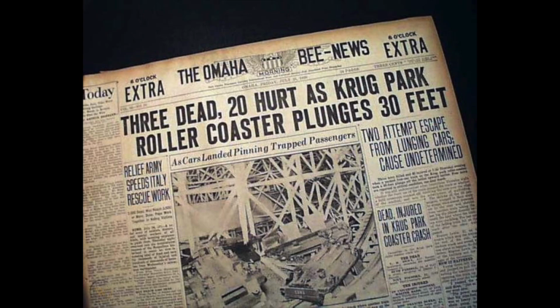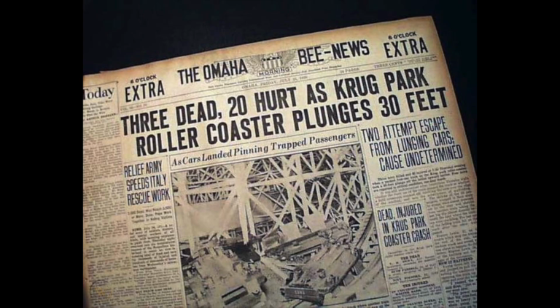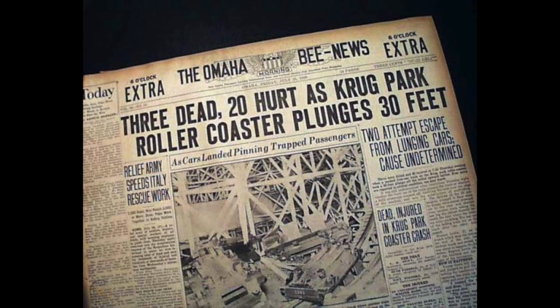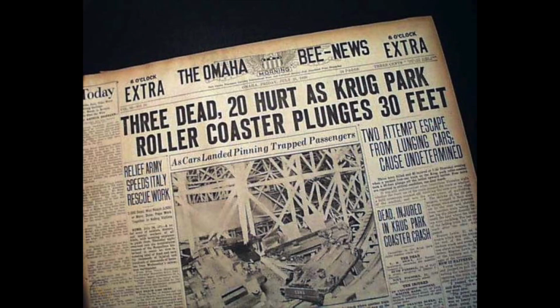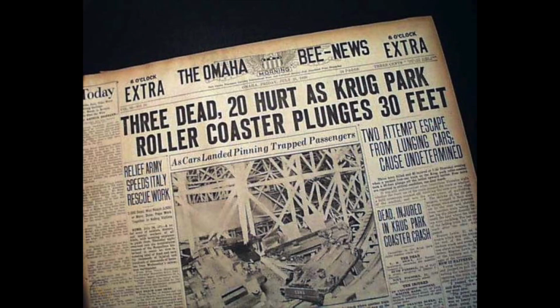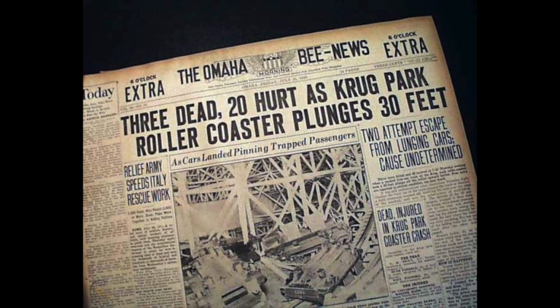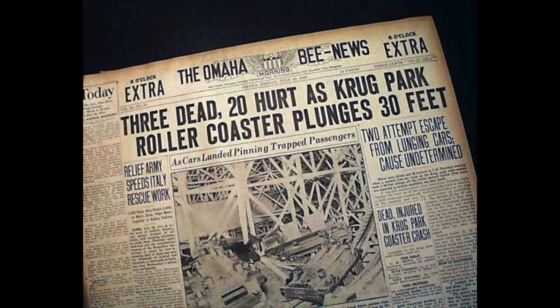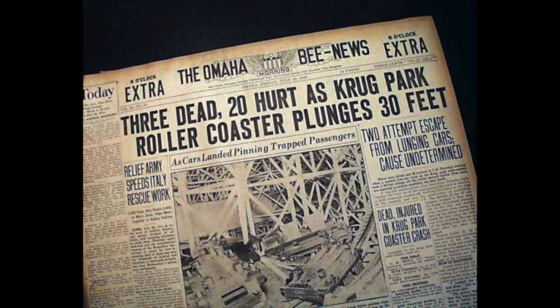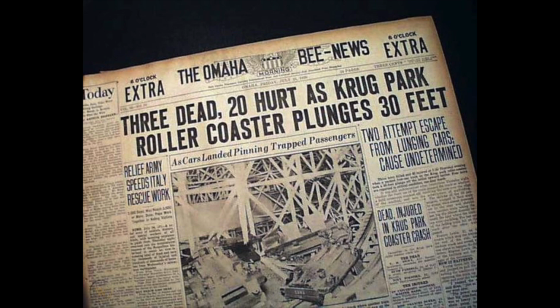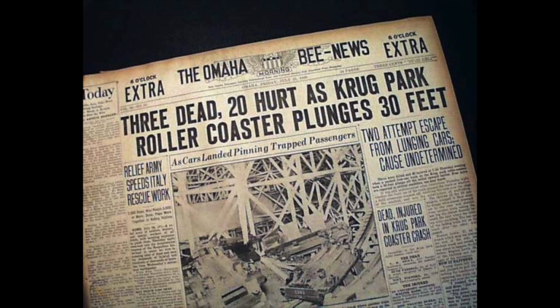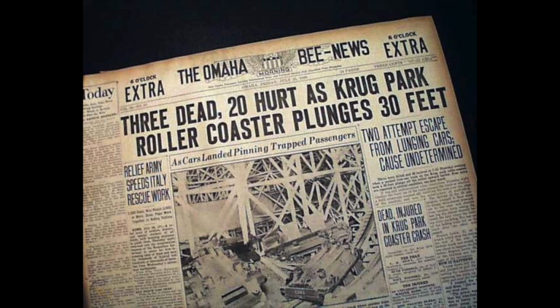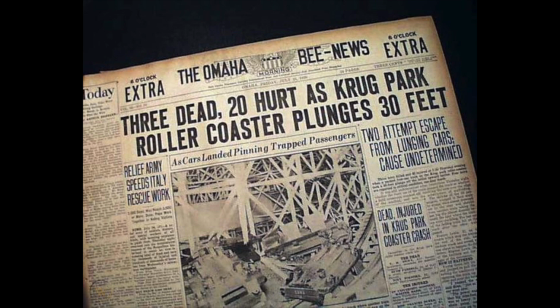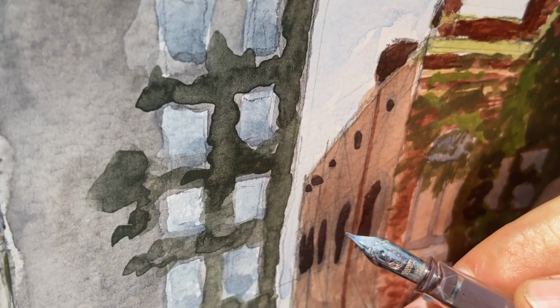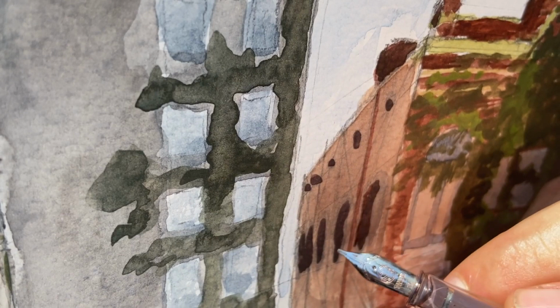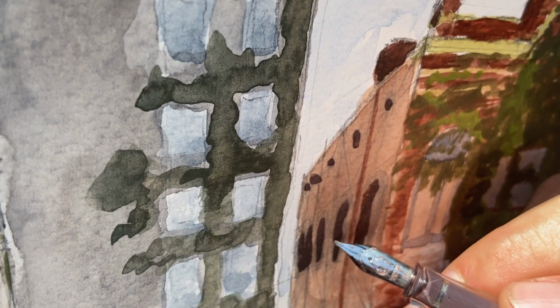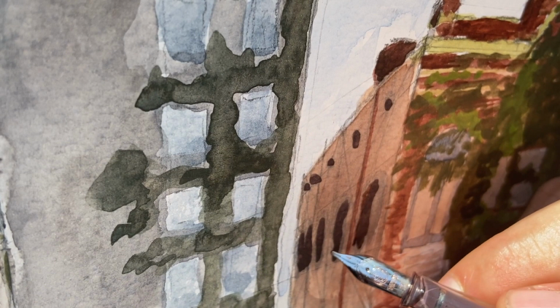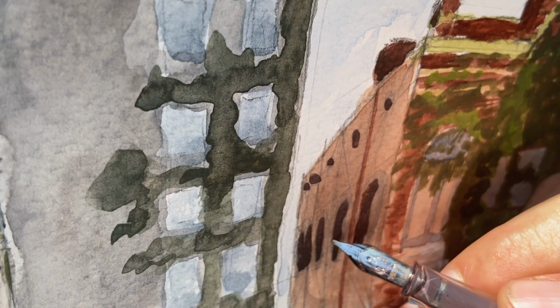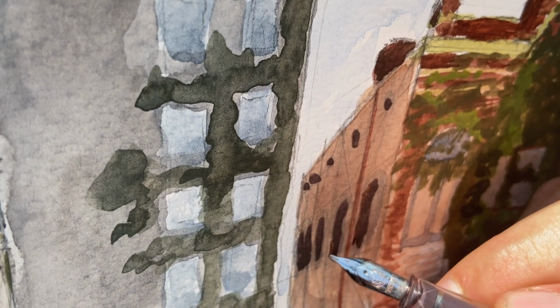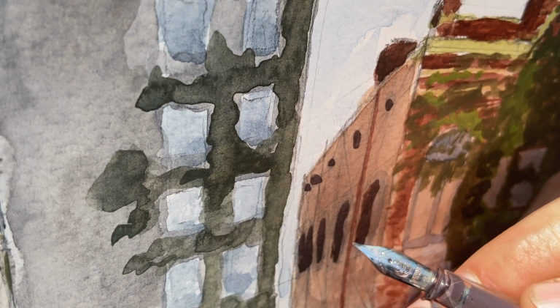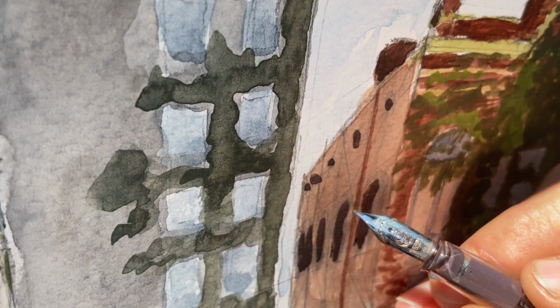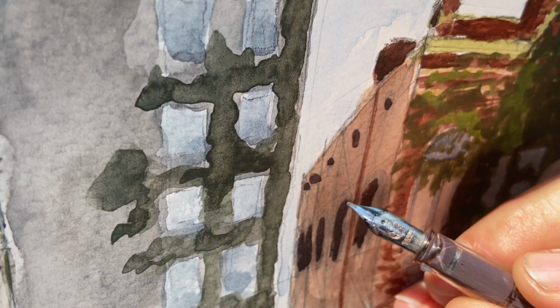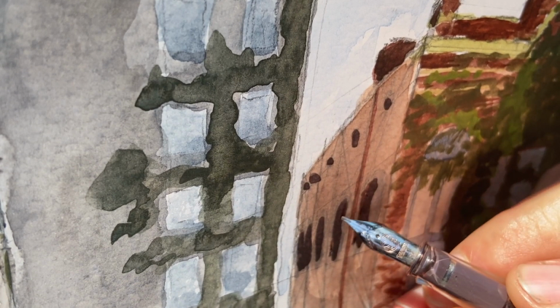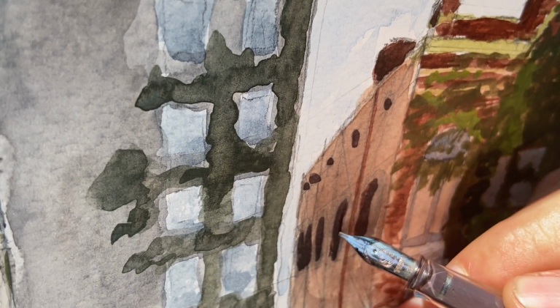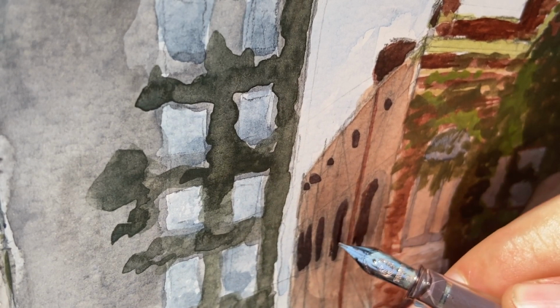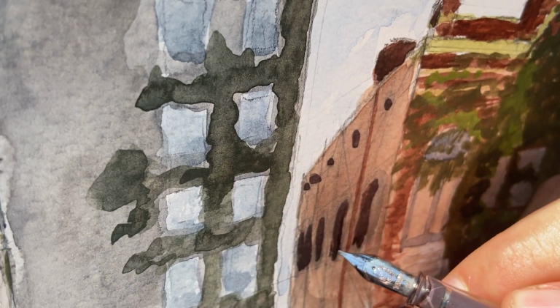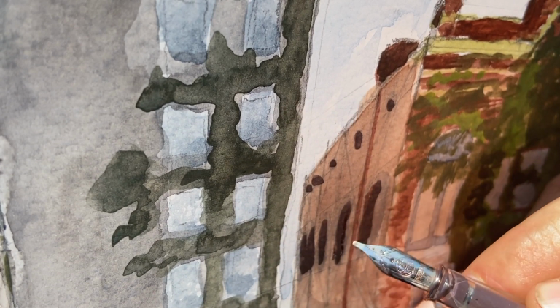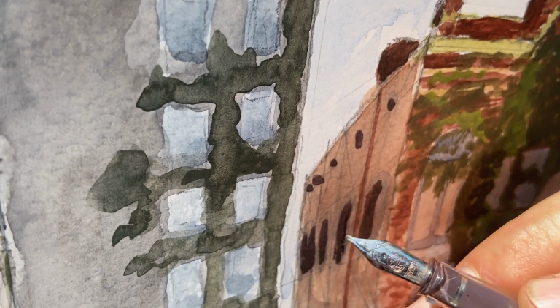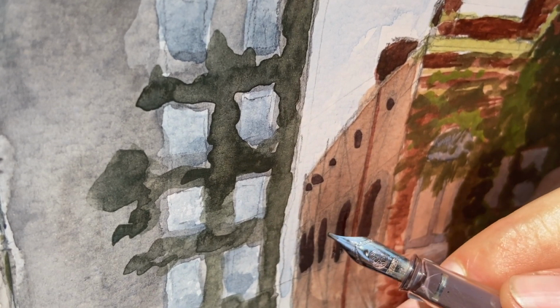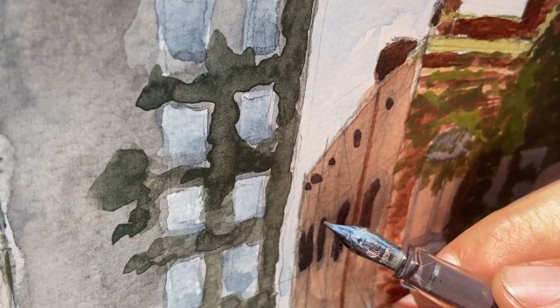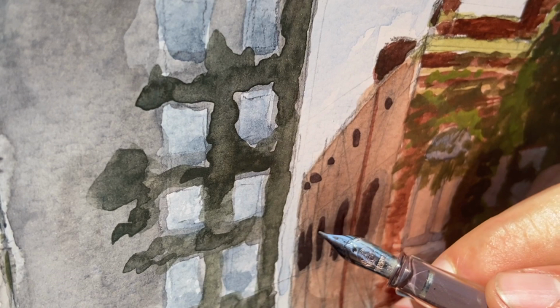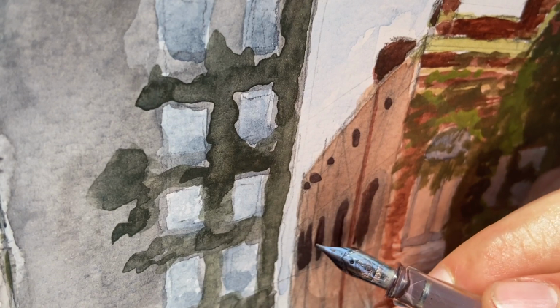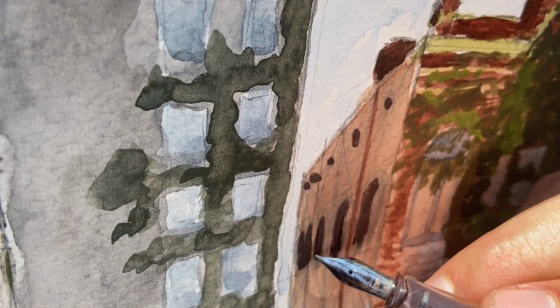Afterwards, many localities passed strict laws regarding roller coasters, and the state of Nebraska to this day only has one roller coaster.